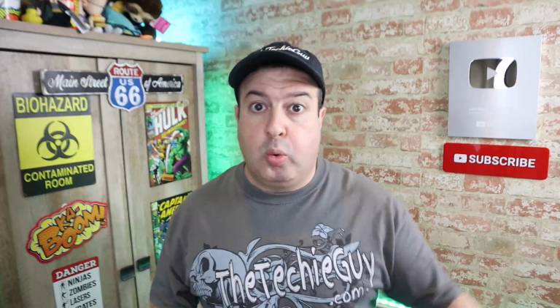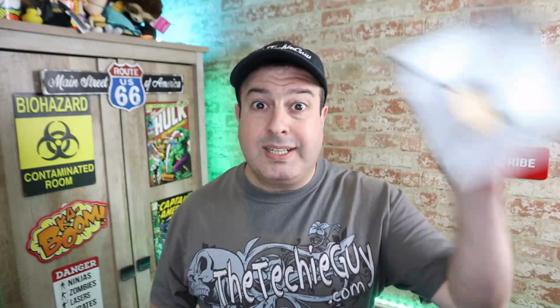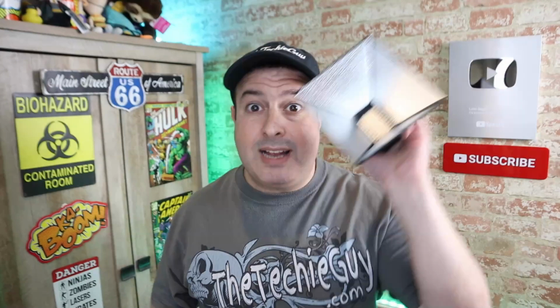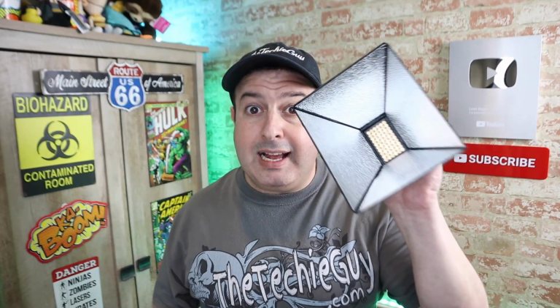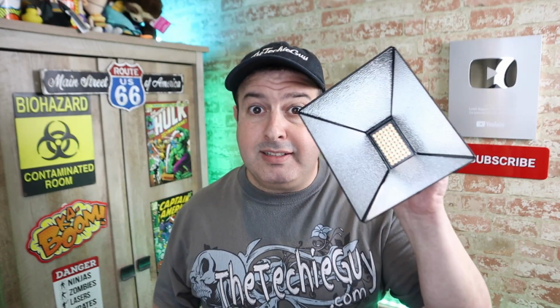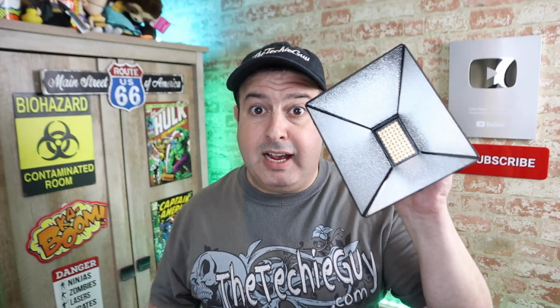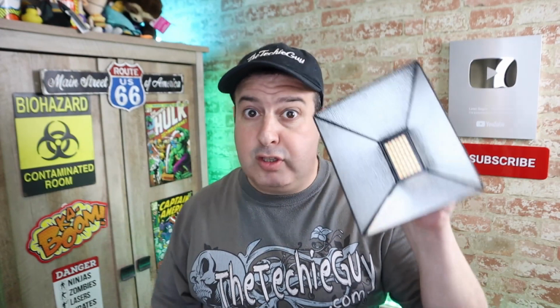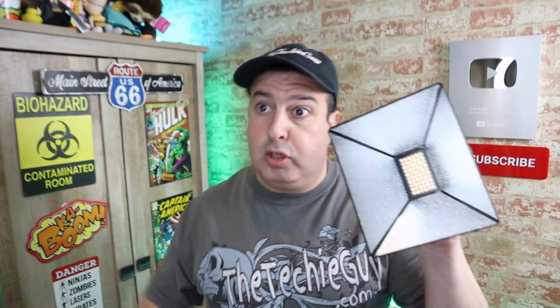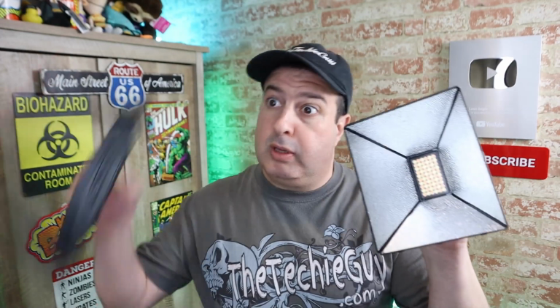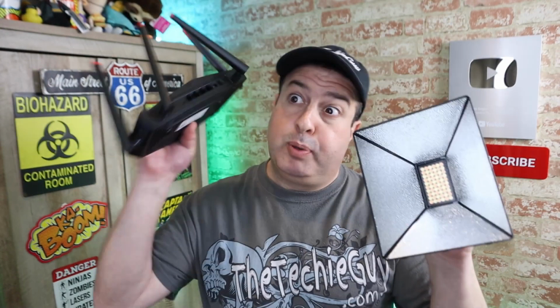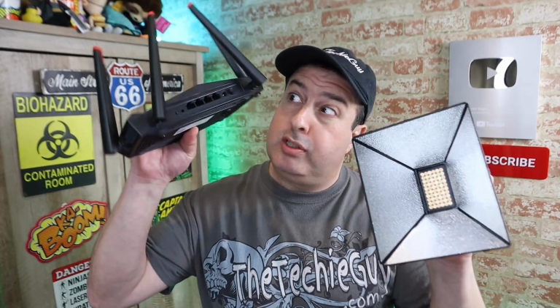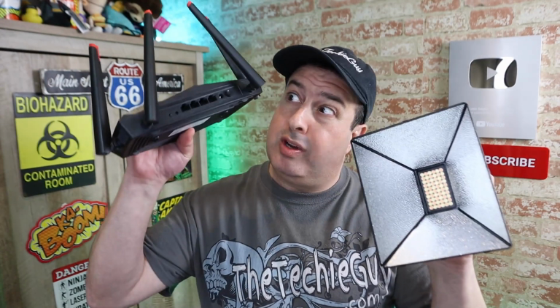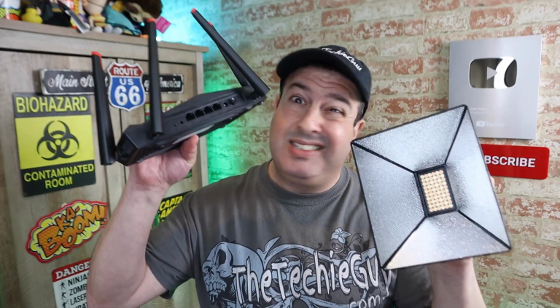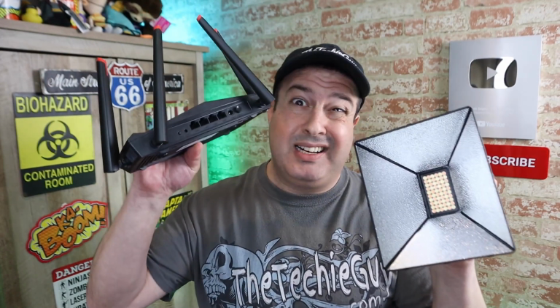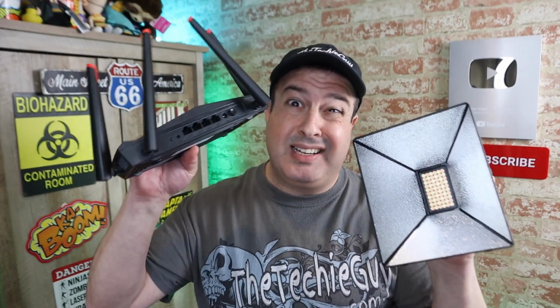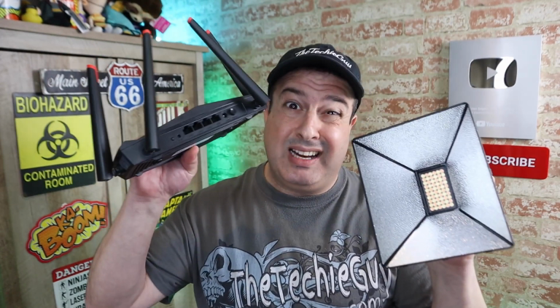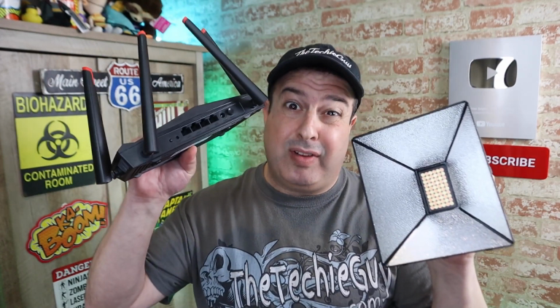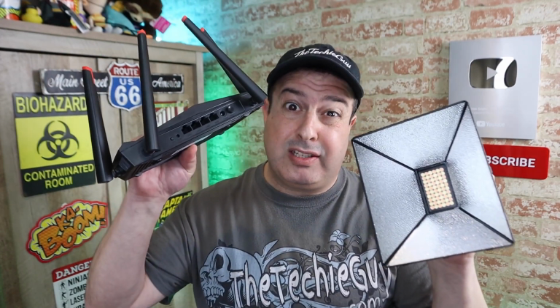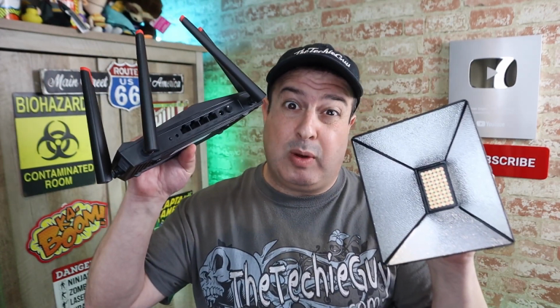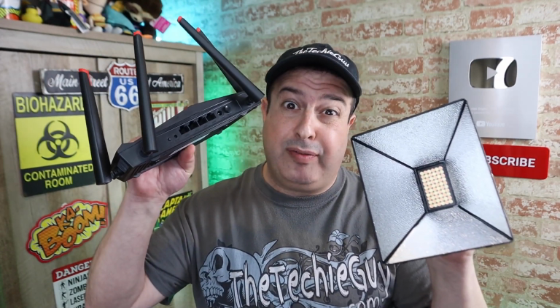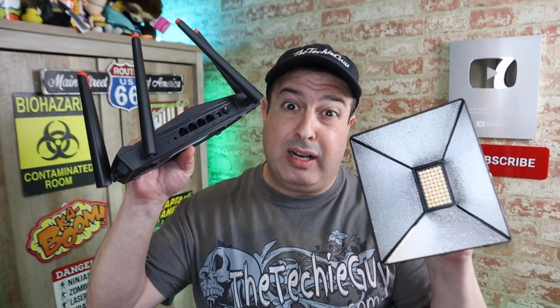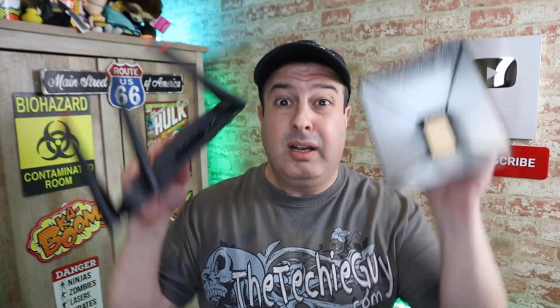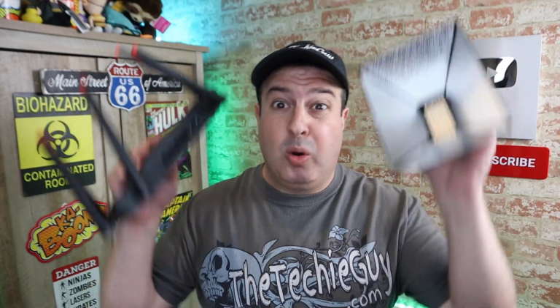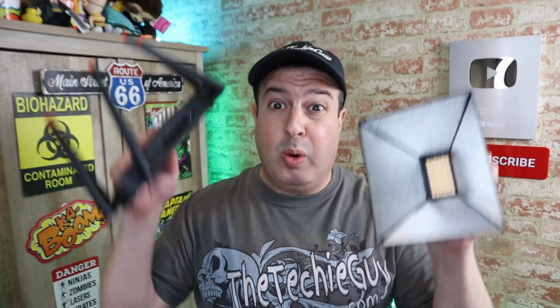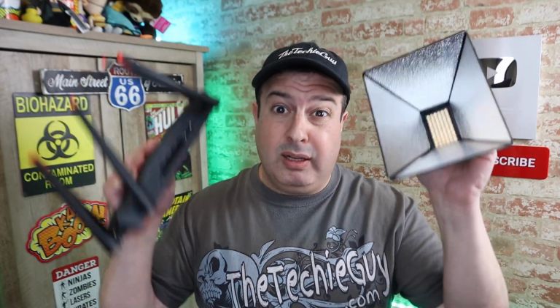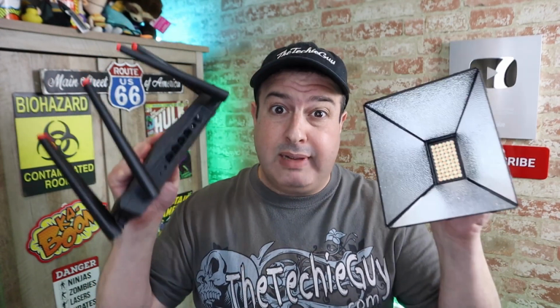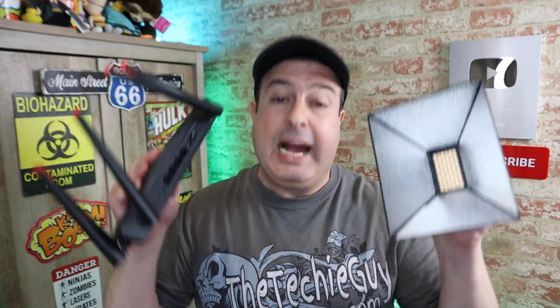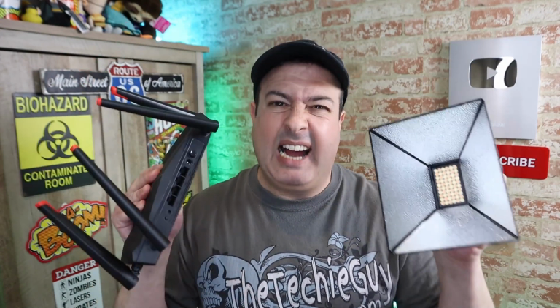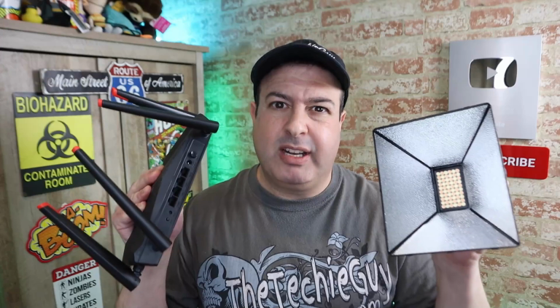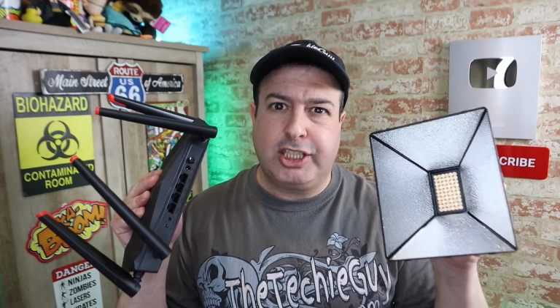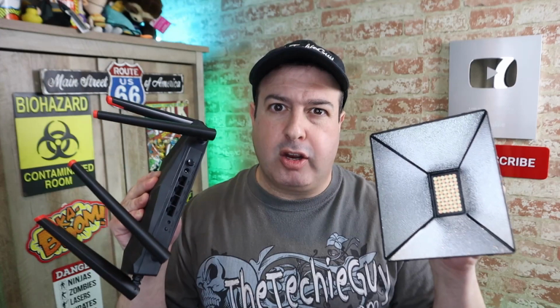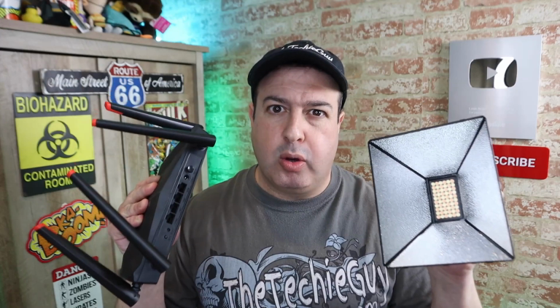What does a light have to do with boosting your internet and getting faster Wi-Fi? Well, I'm going to show you.